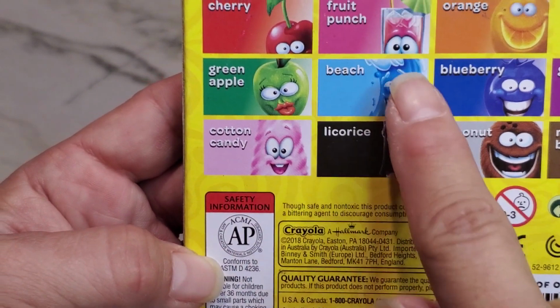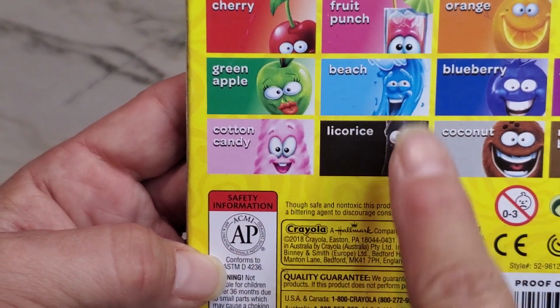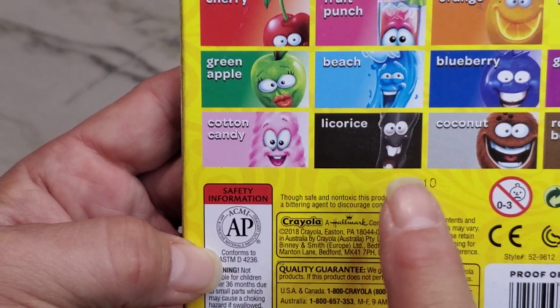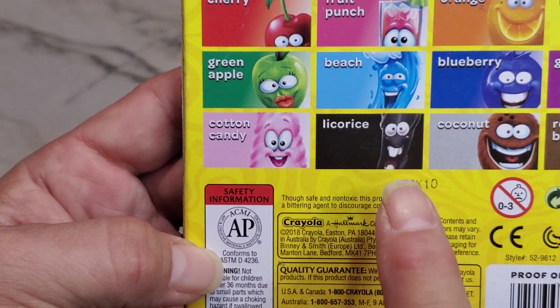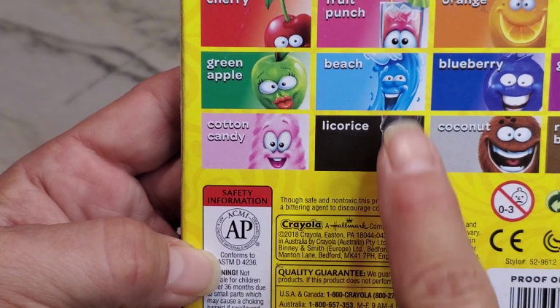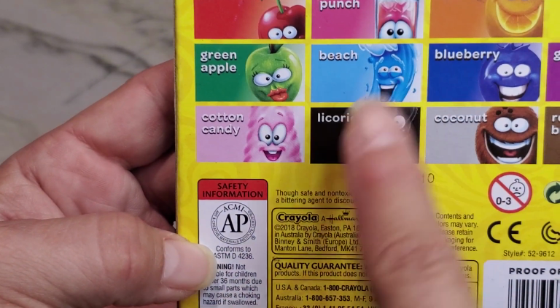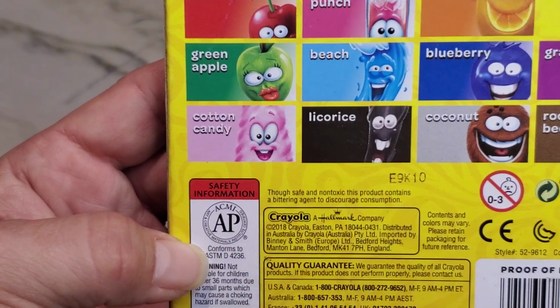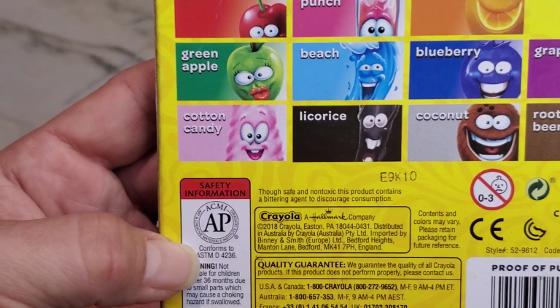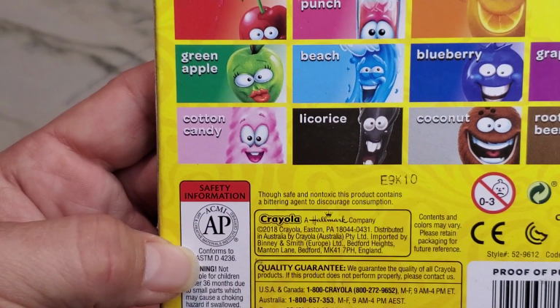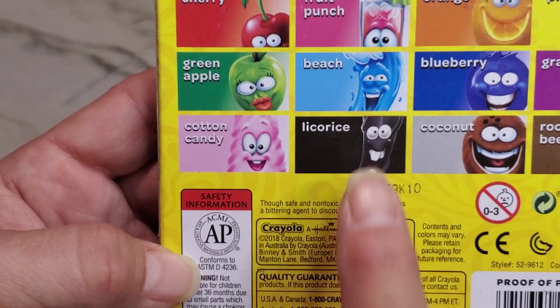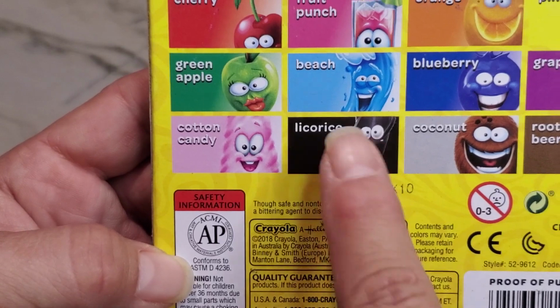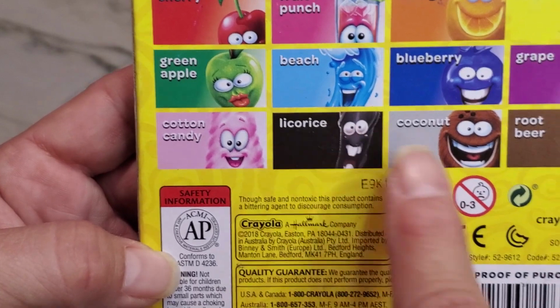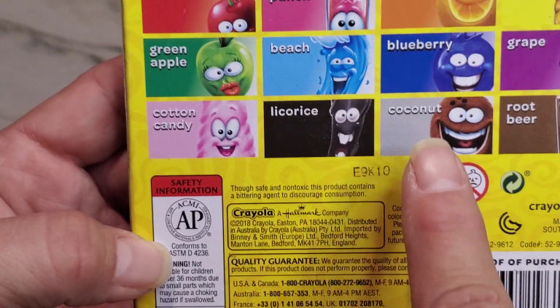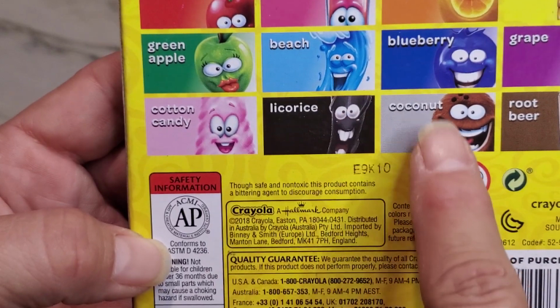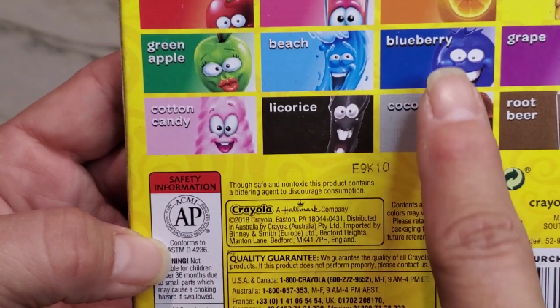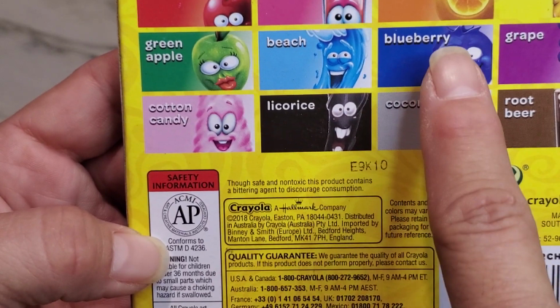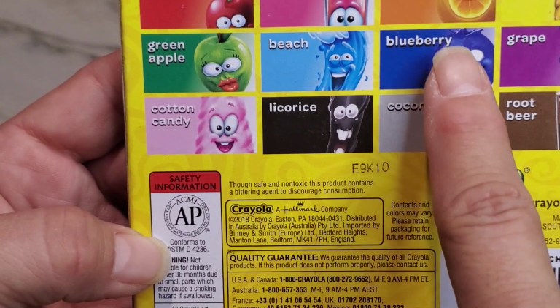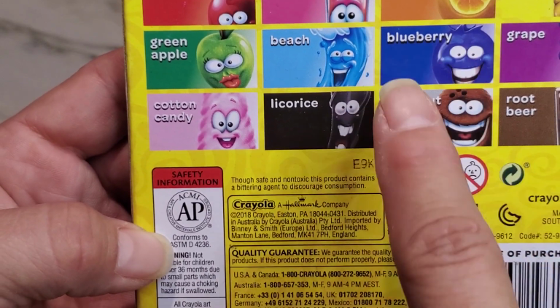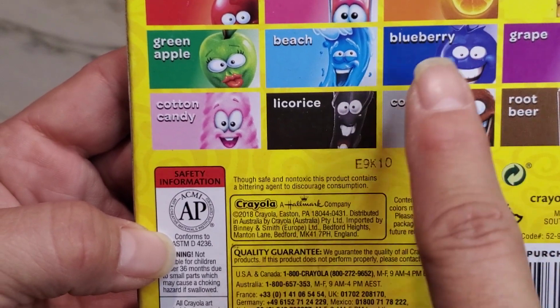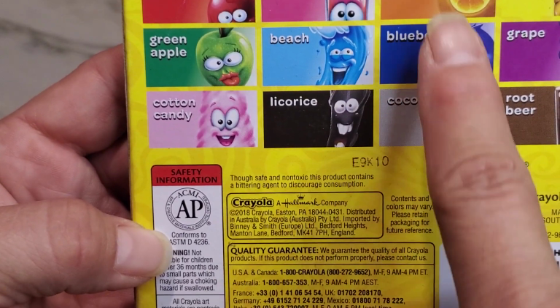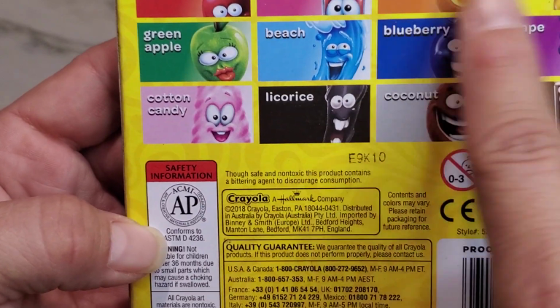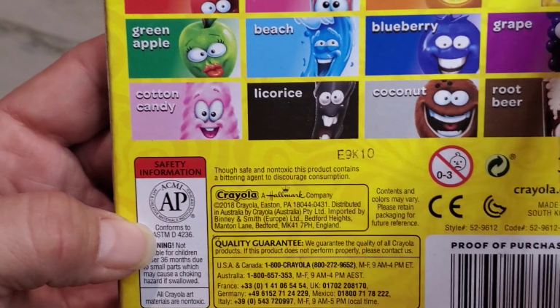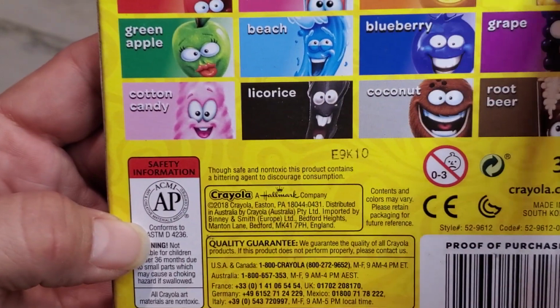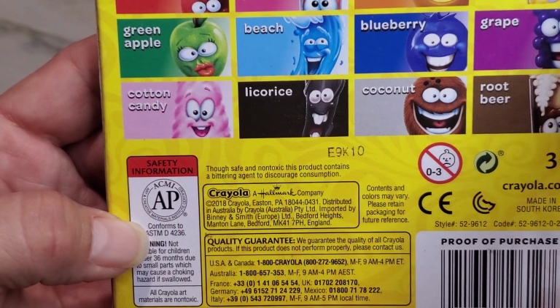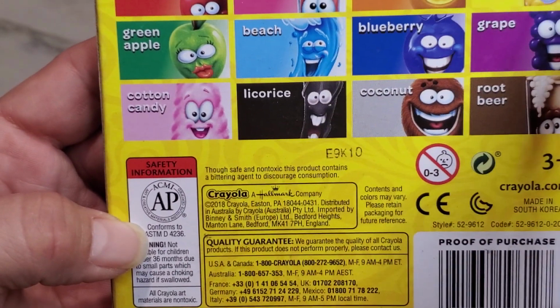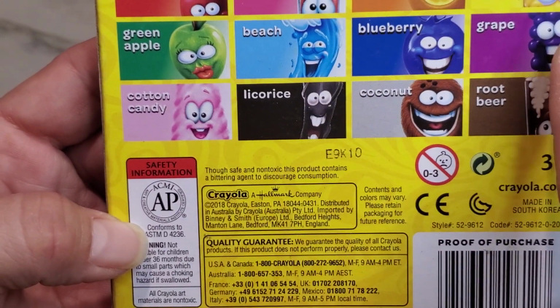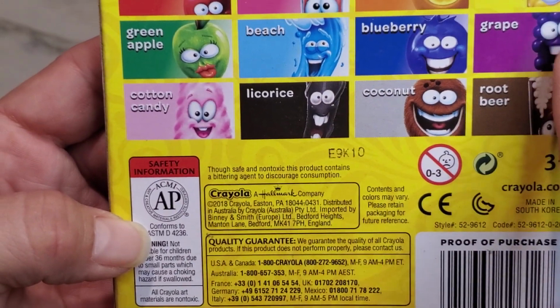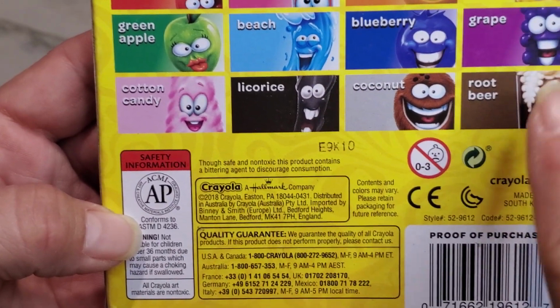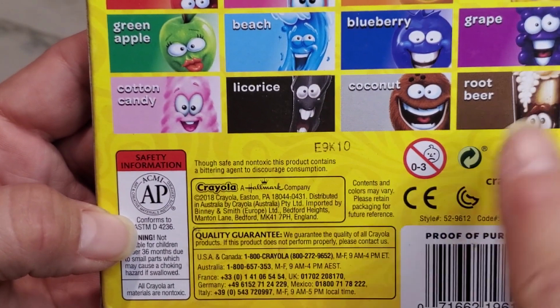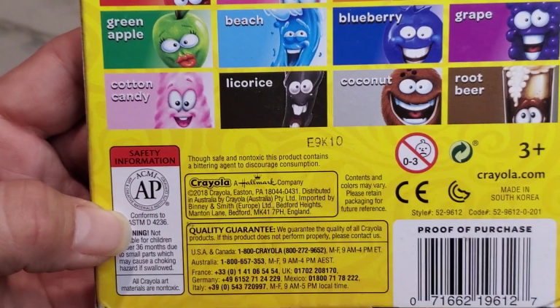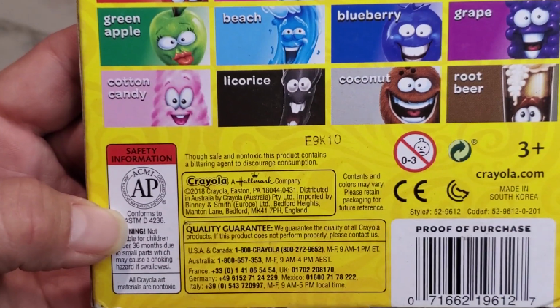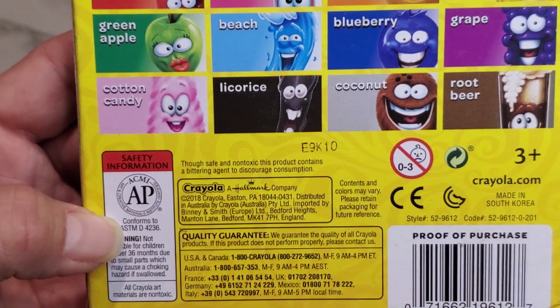fruit punch, peach, licorice, coconut, blueberry, orange, pineapple, grape, and root beer.